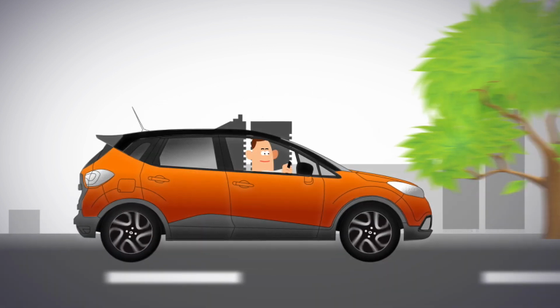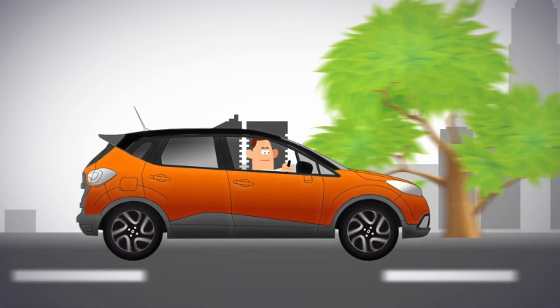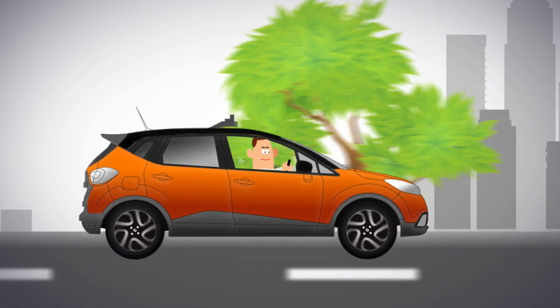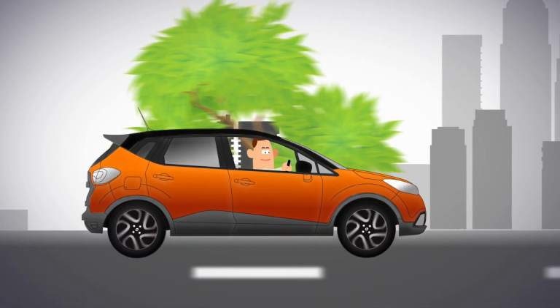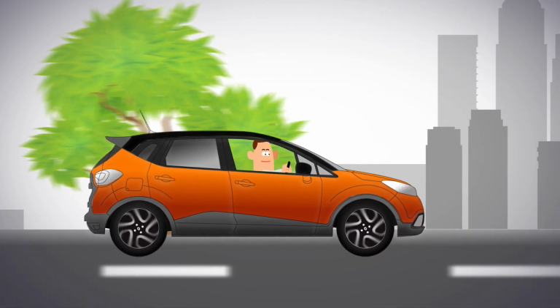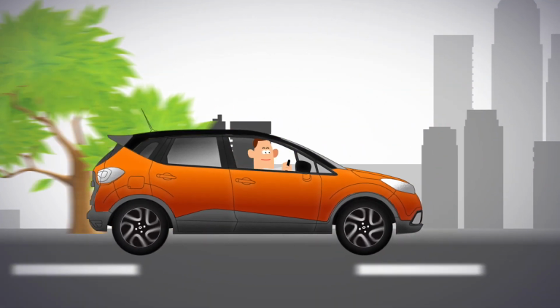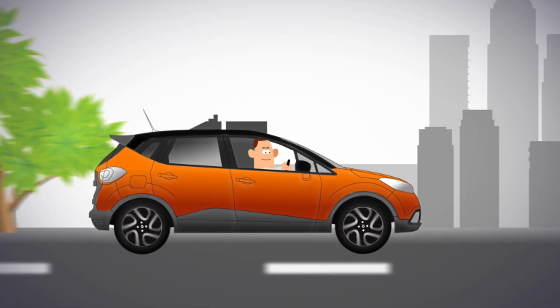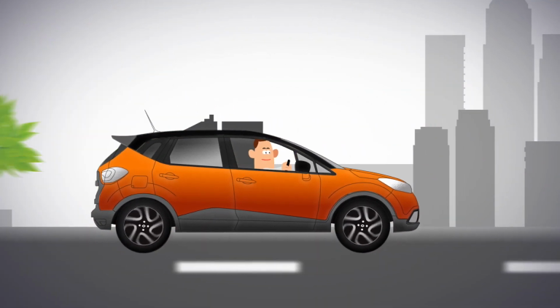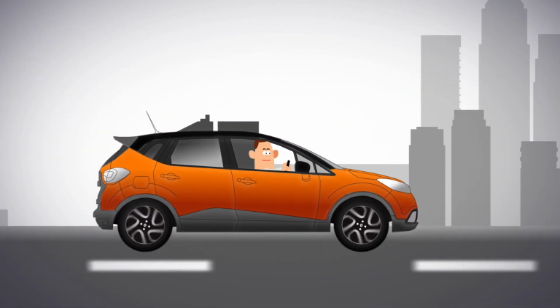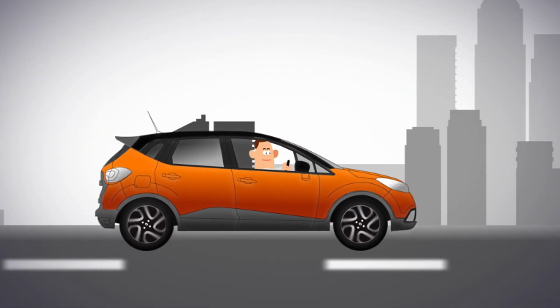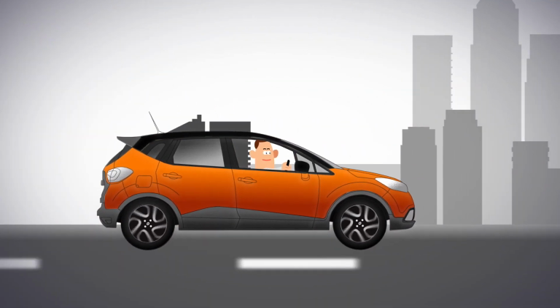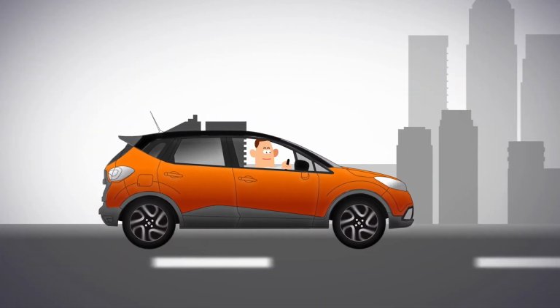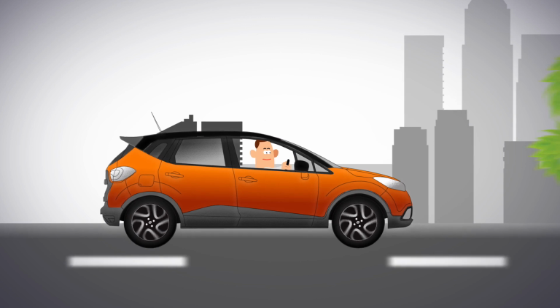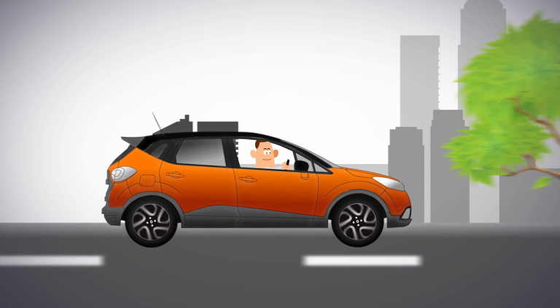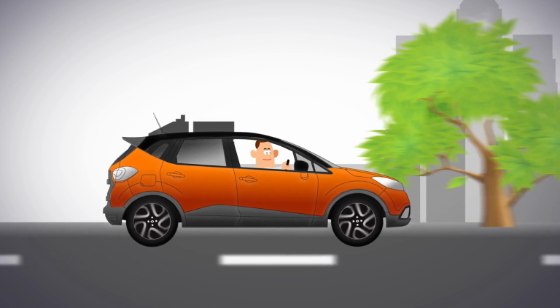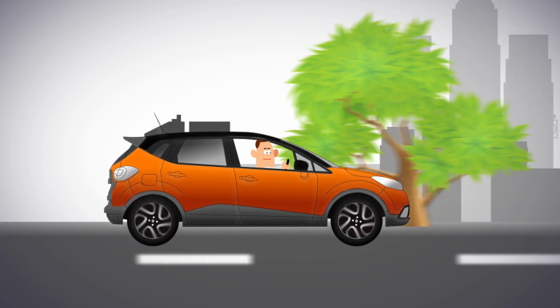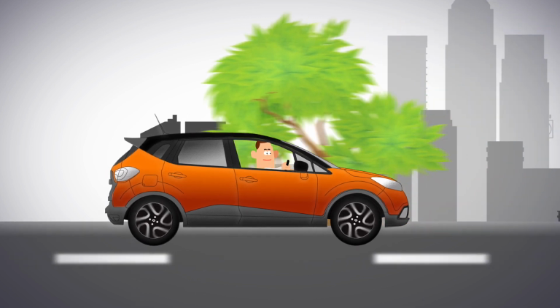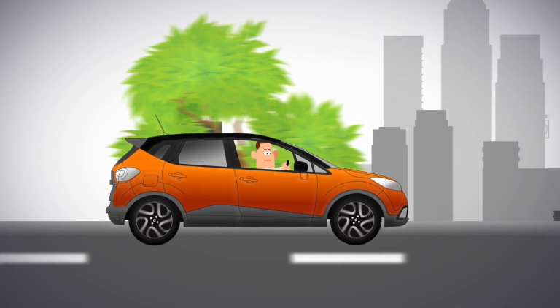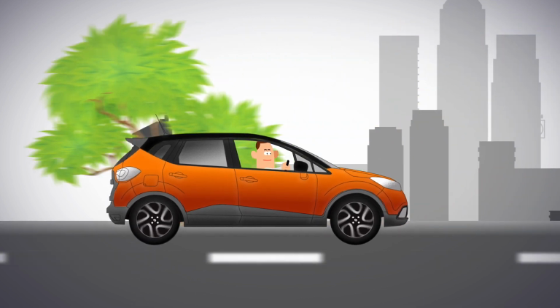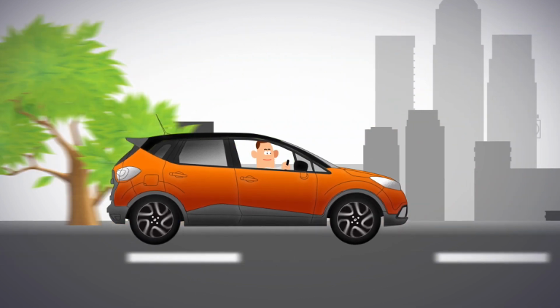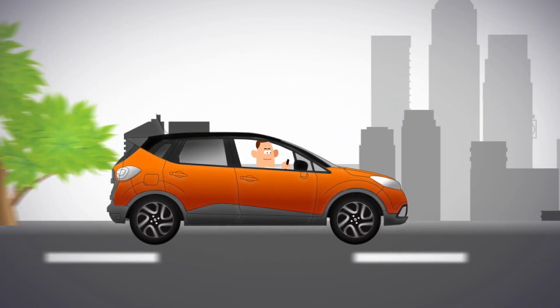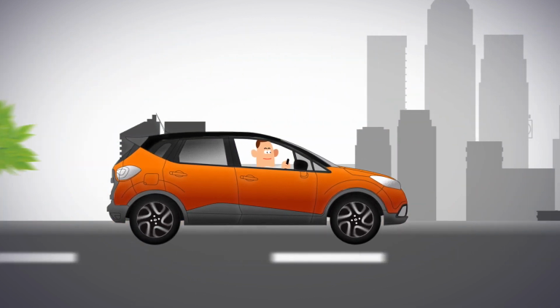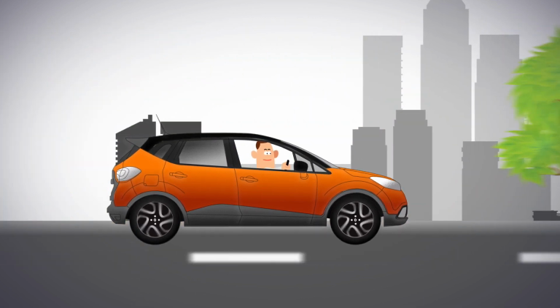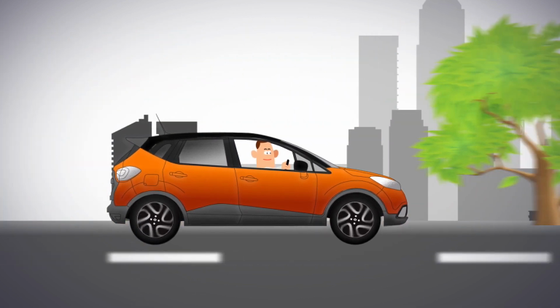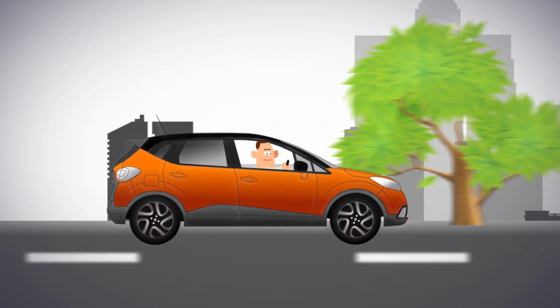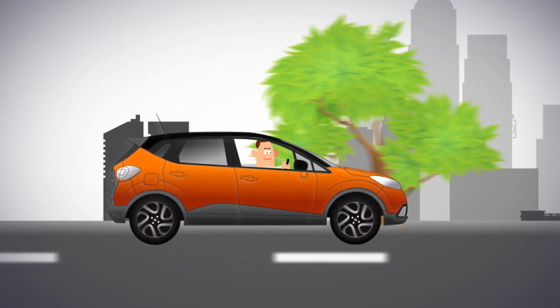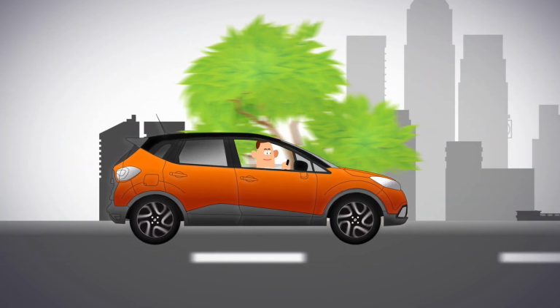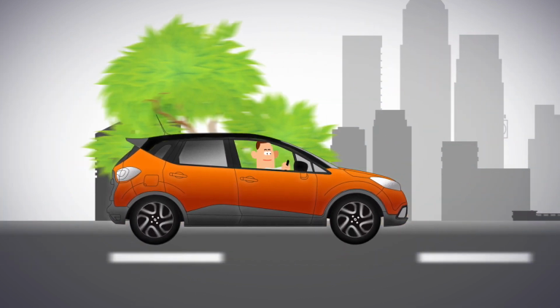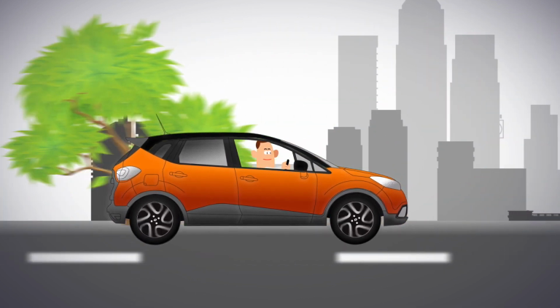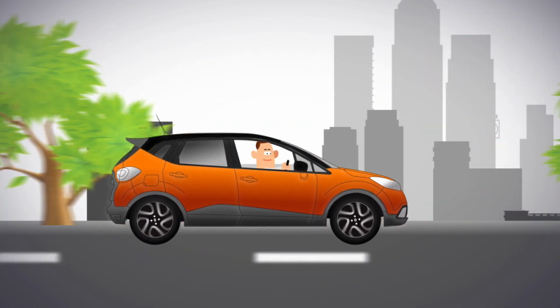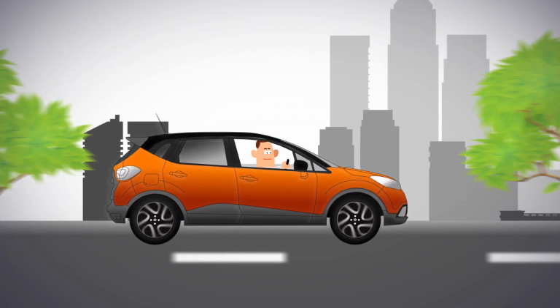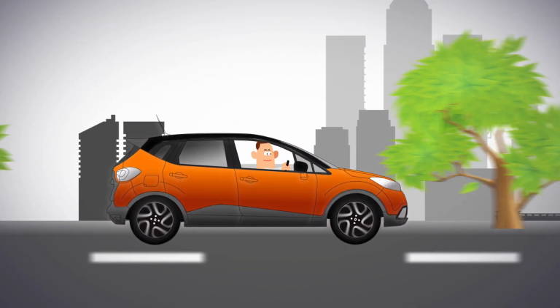If you're unsure, come to us, your local Renault dealer, and we'll check your tyres as part of our free vehicle health check.